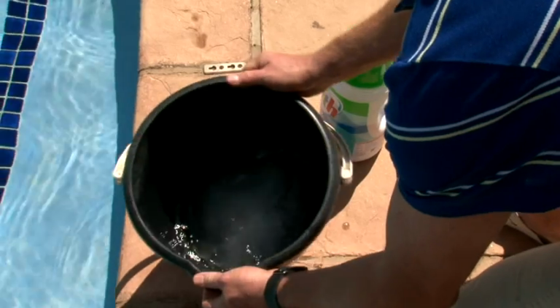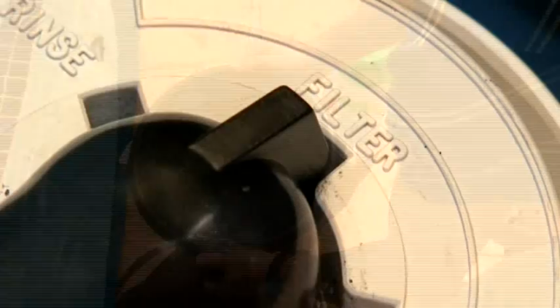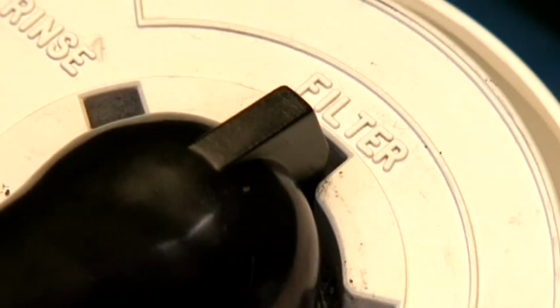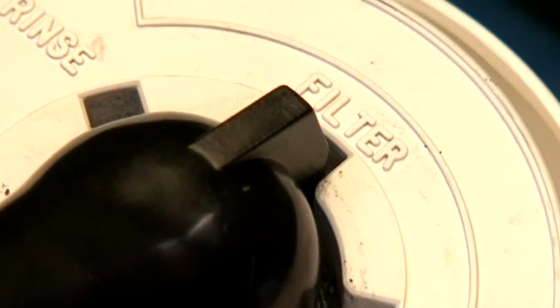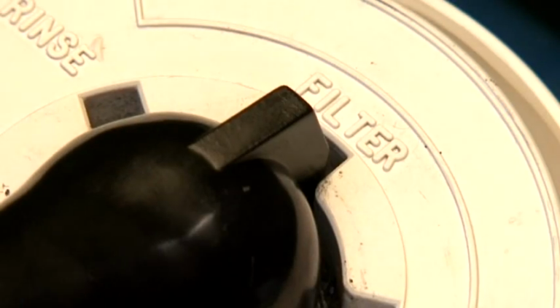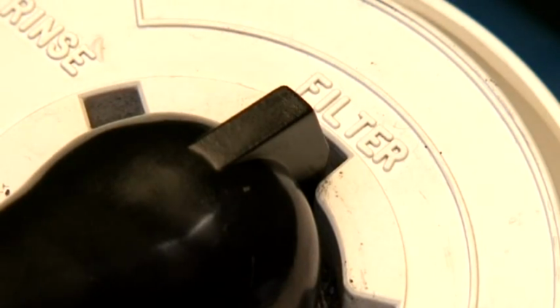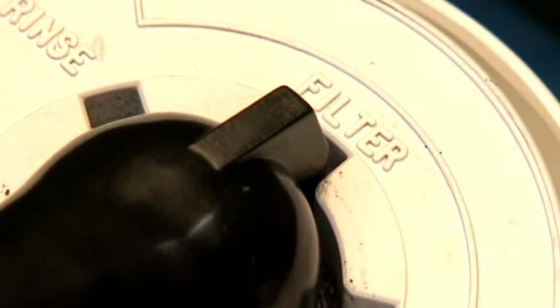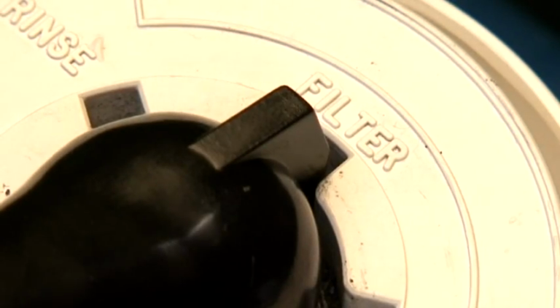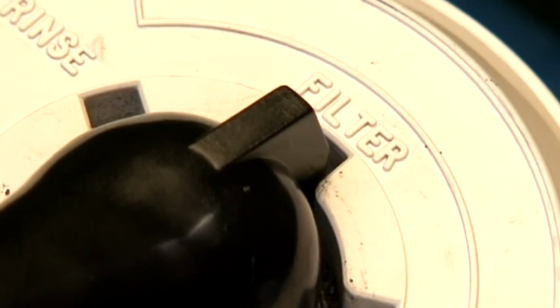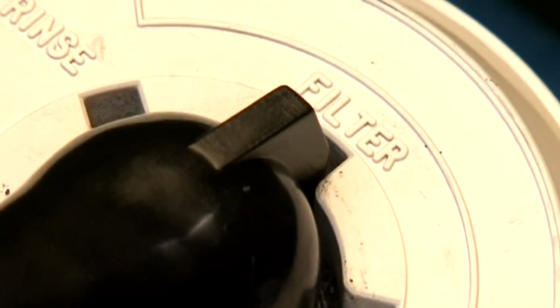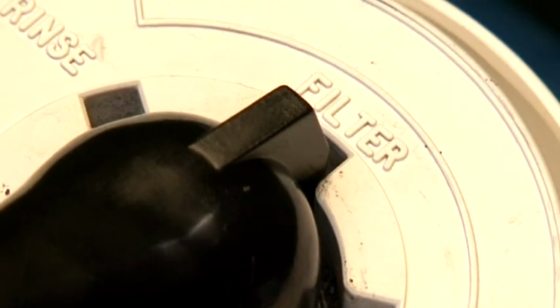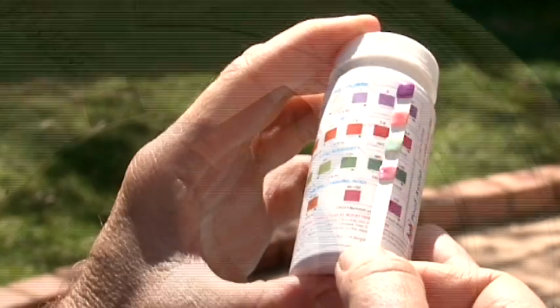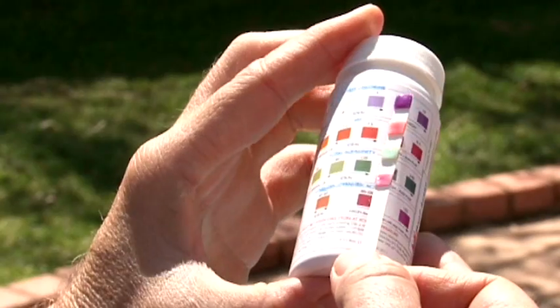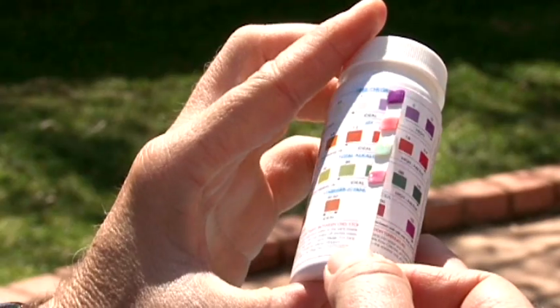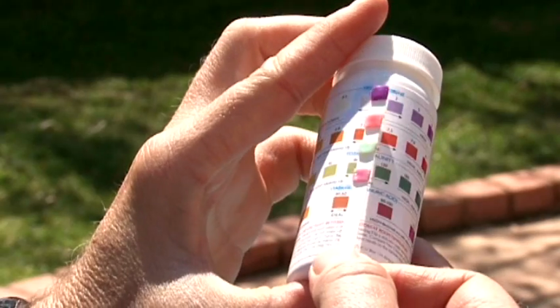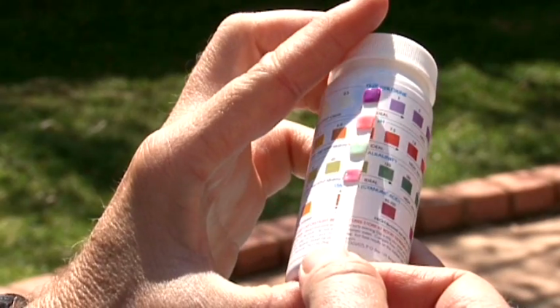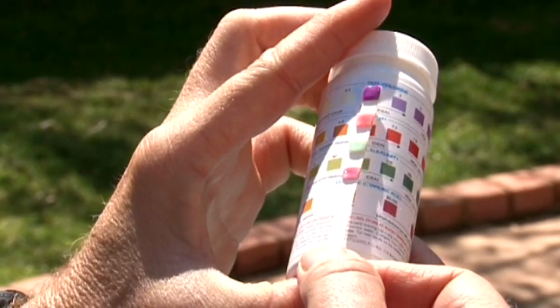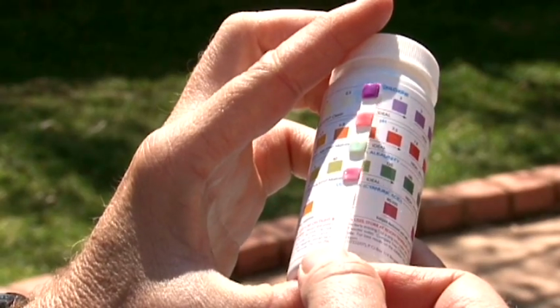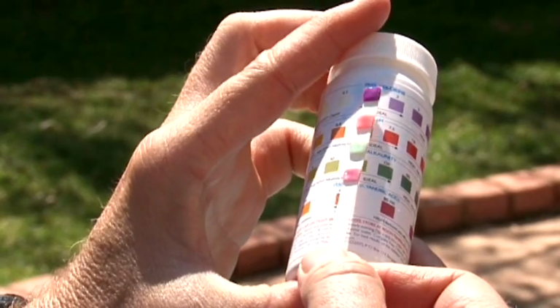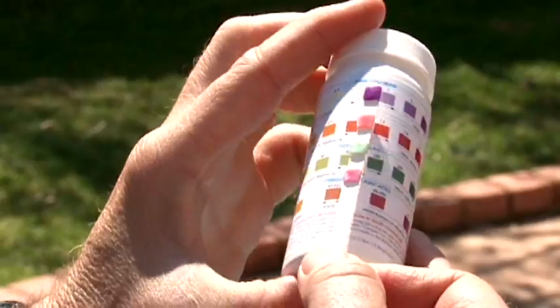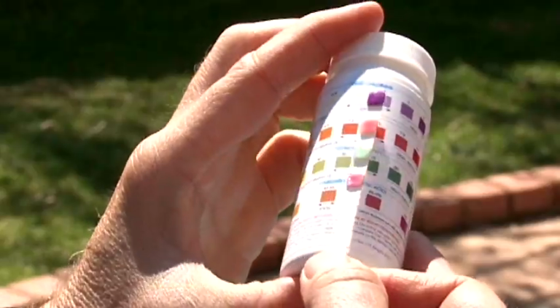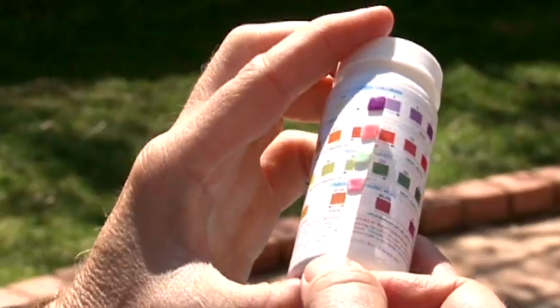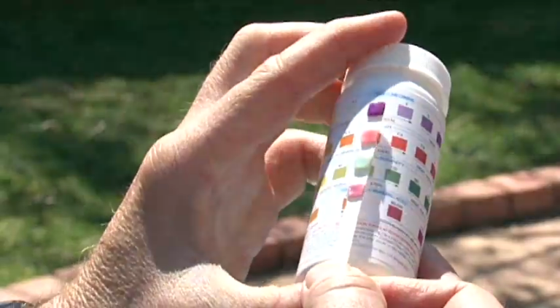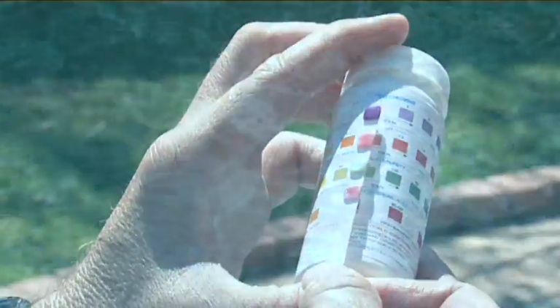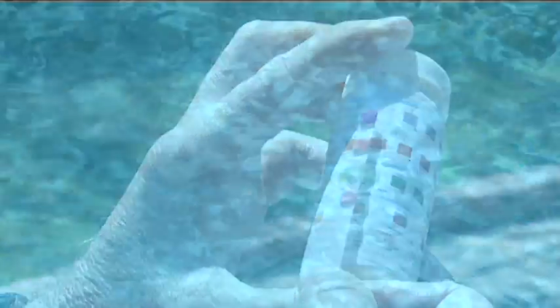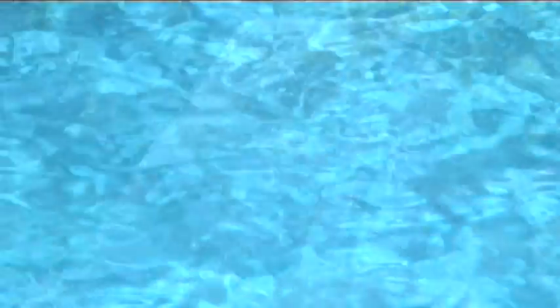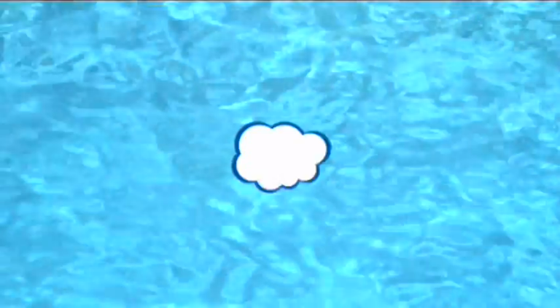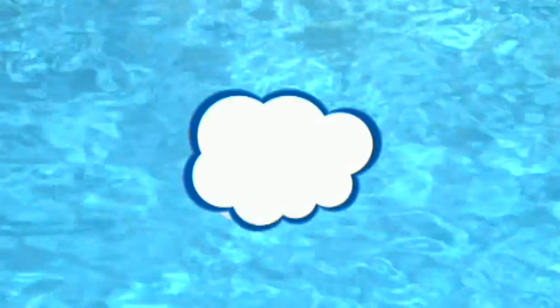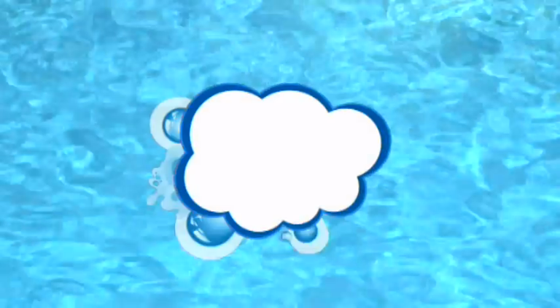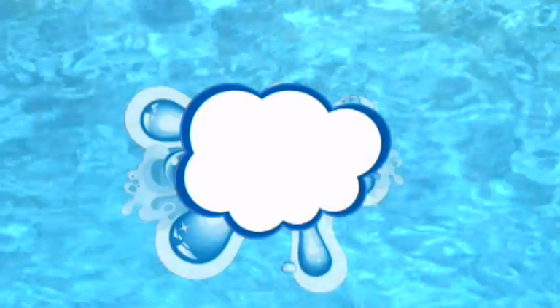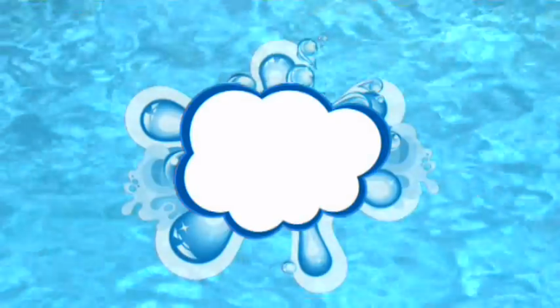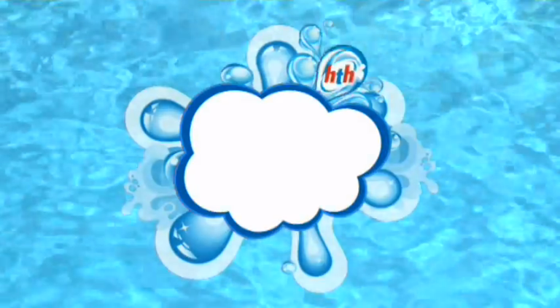Filter for 3 or 4 hours and test the PH level again. Readjust as necessary. Then get back to having fun in your pool.